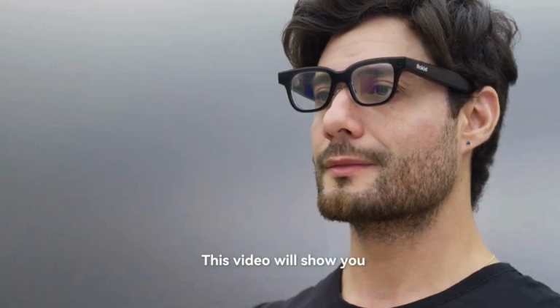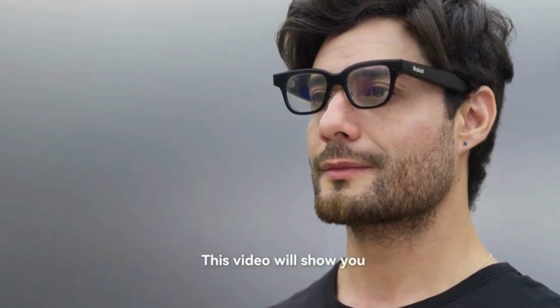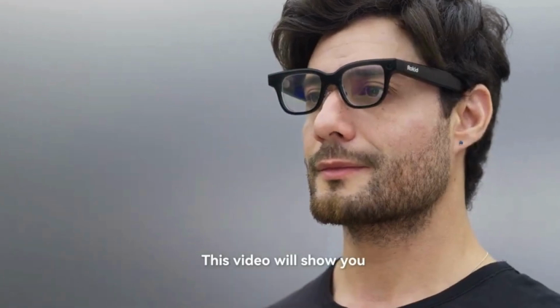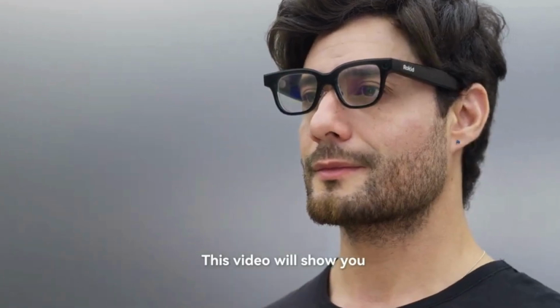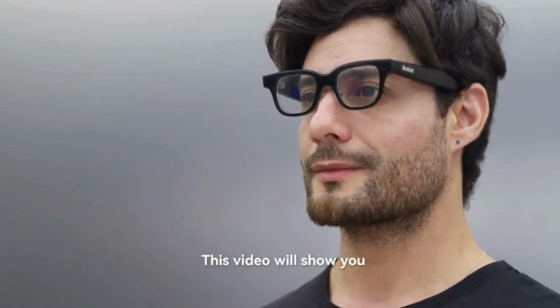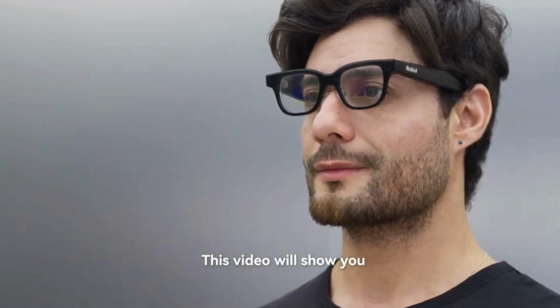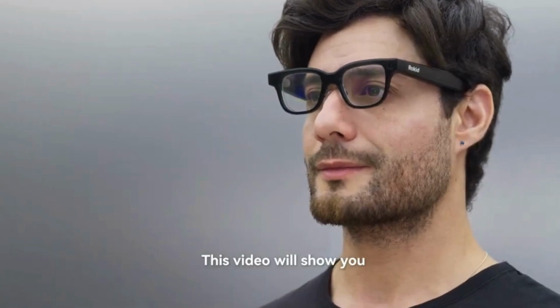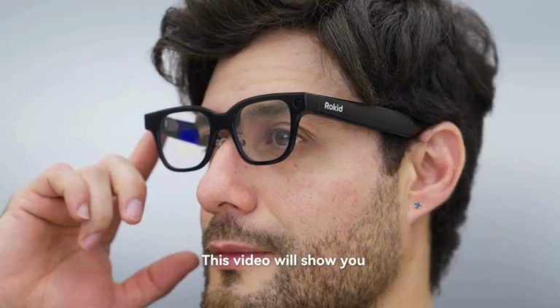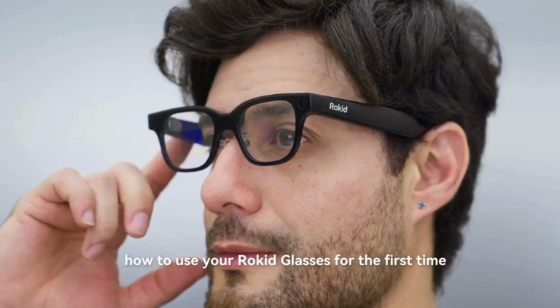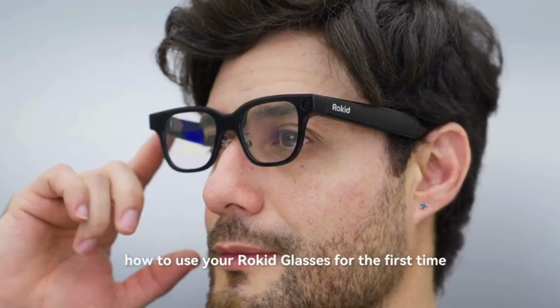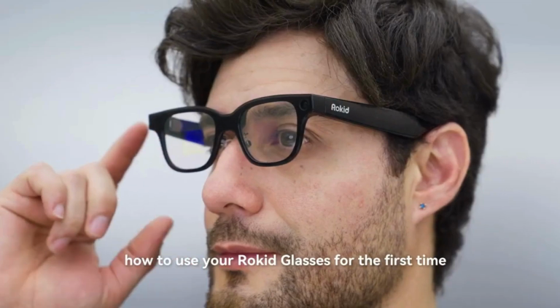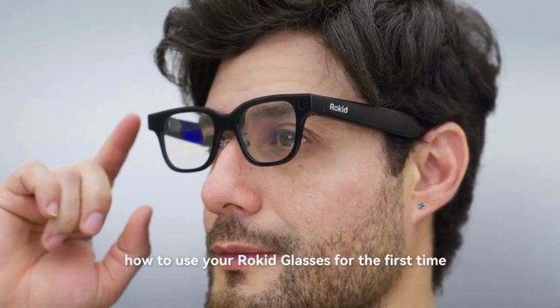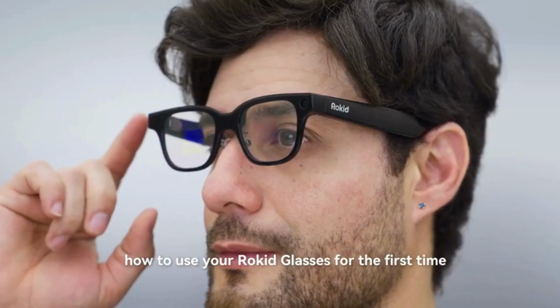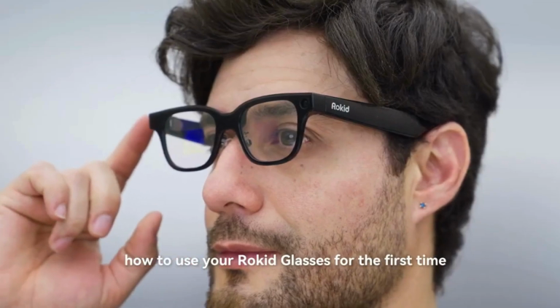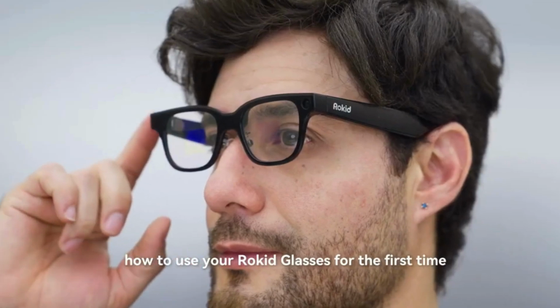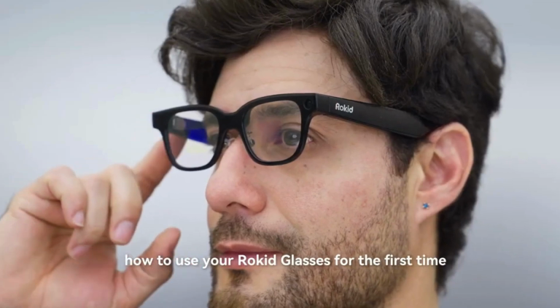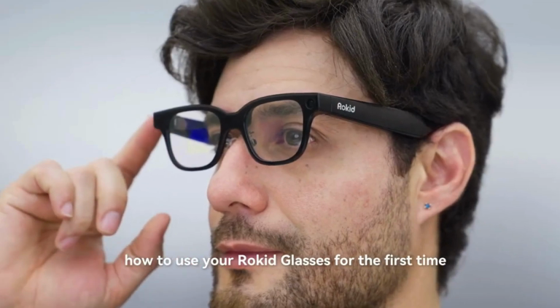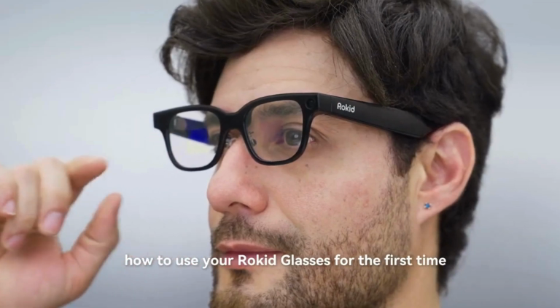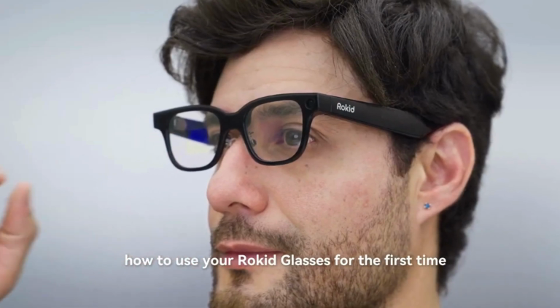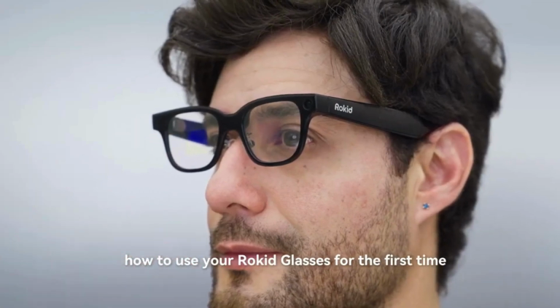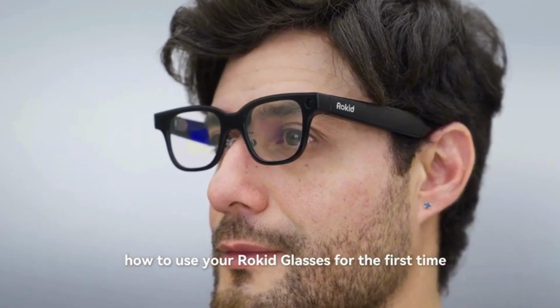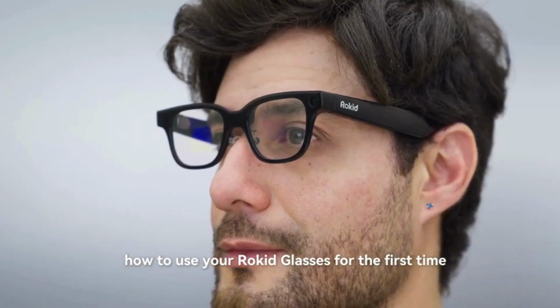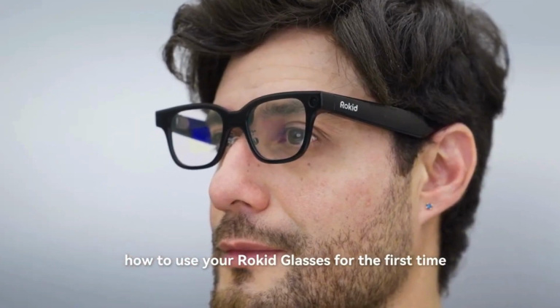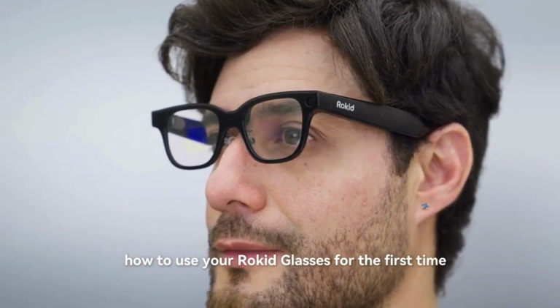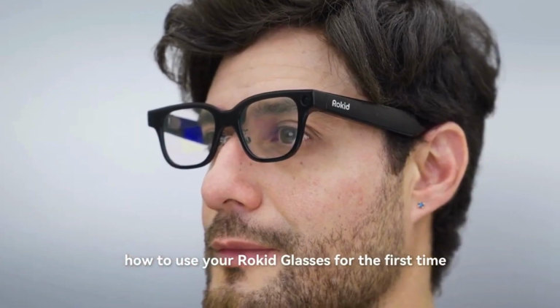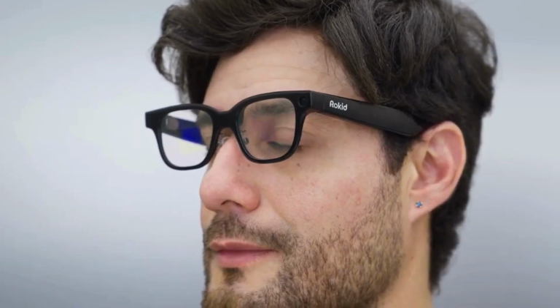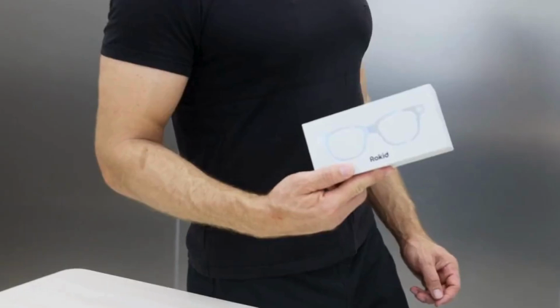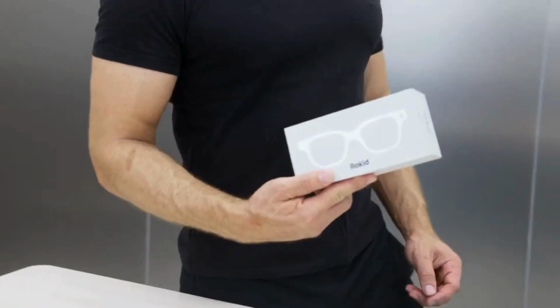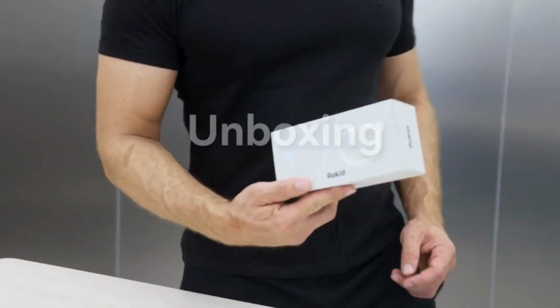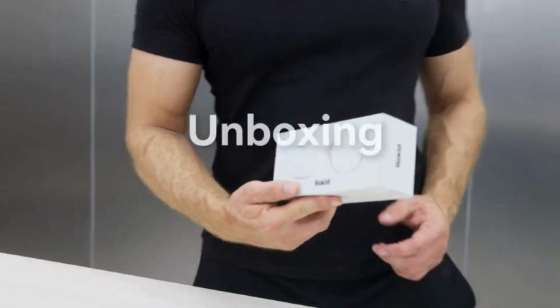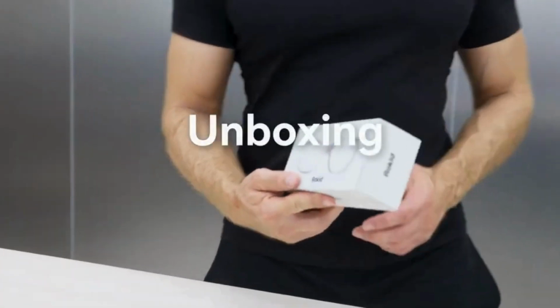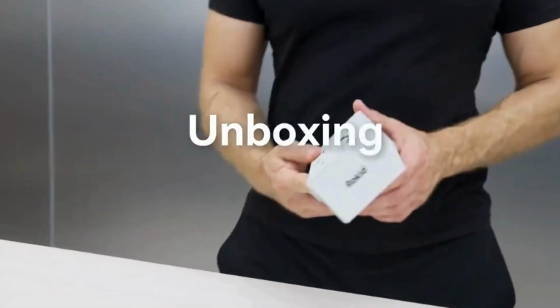This video will show you how to use your Rokit glasses for the first time. Unboxing.